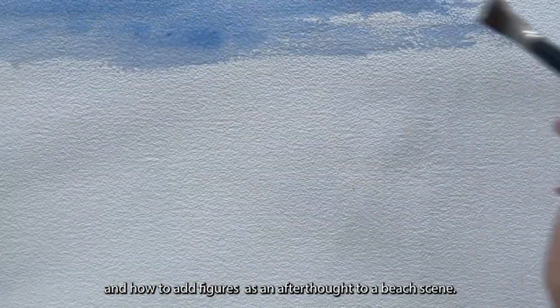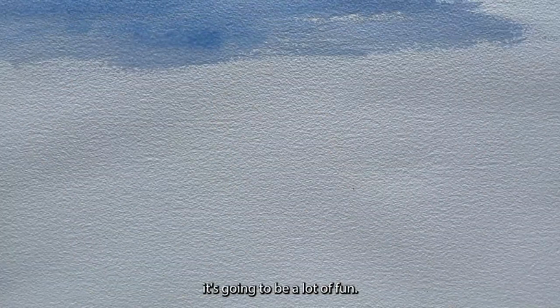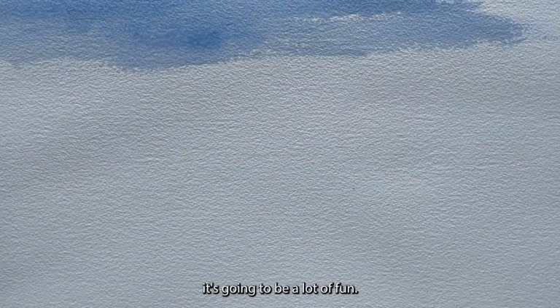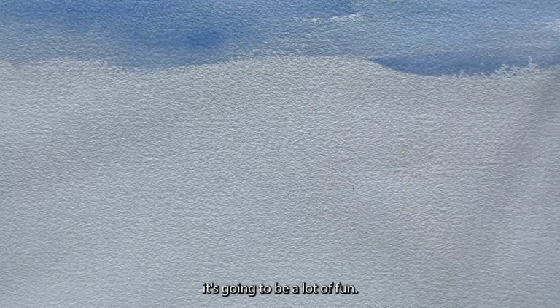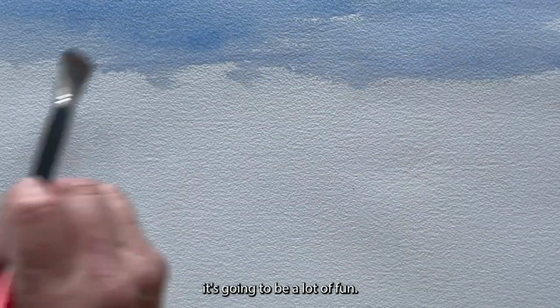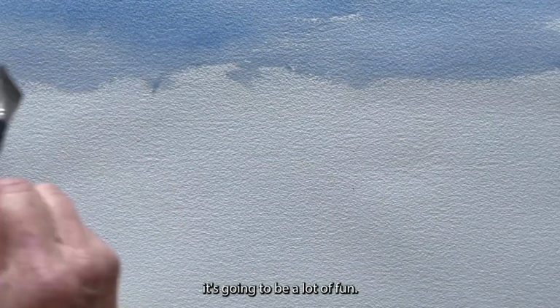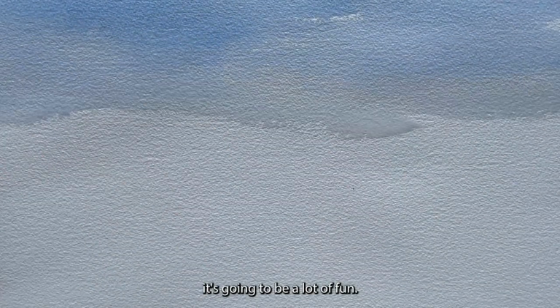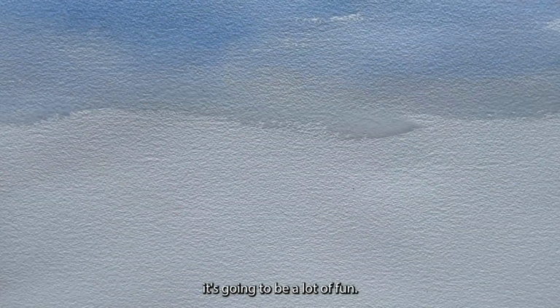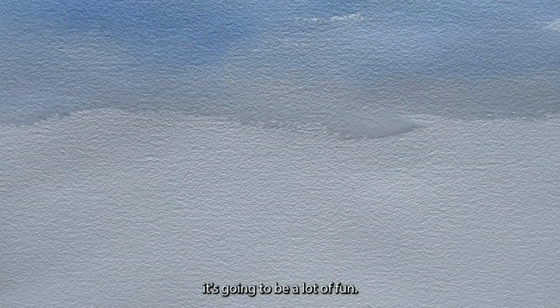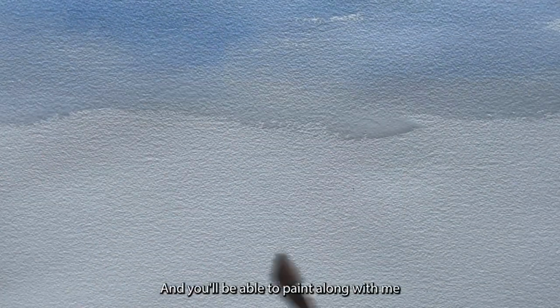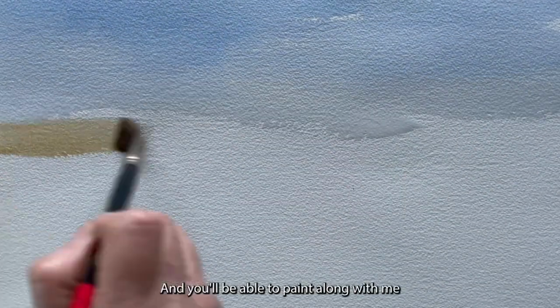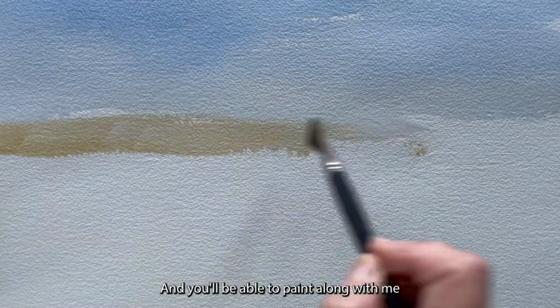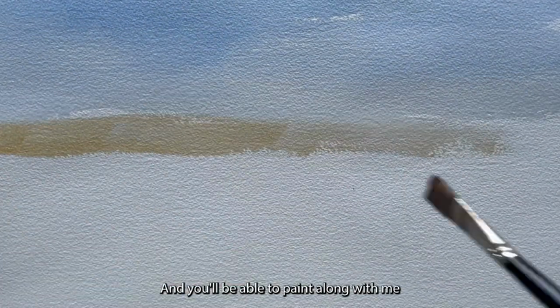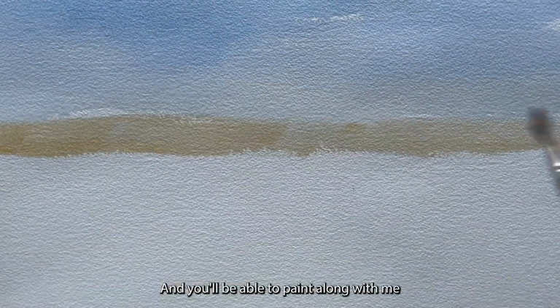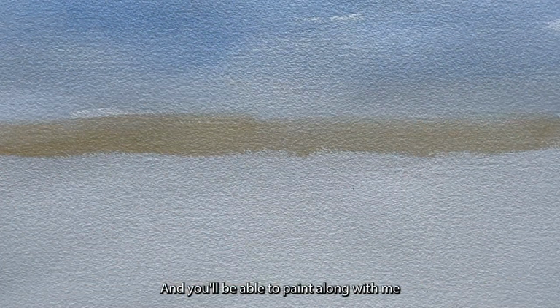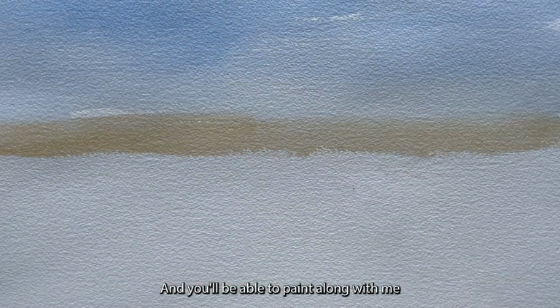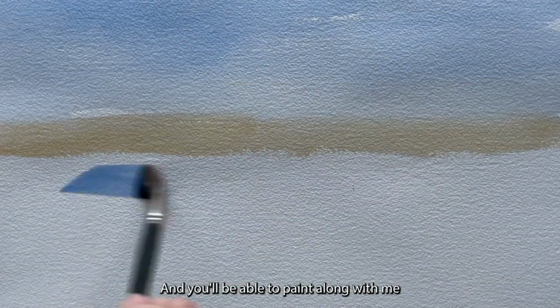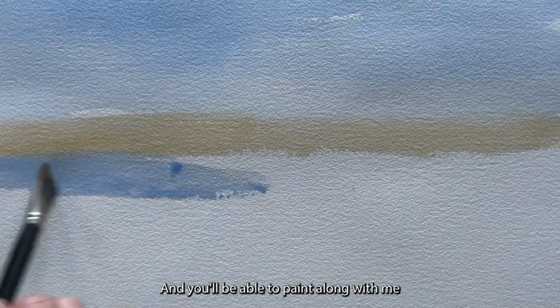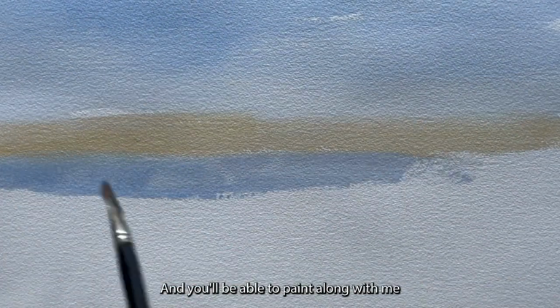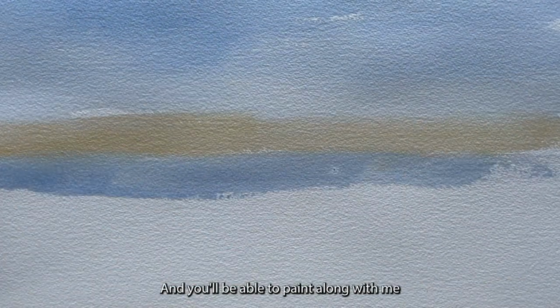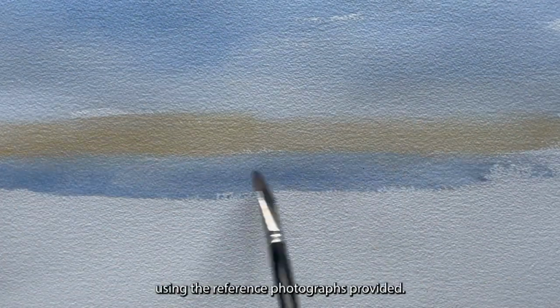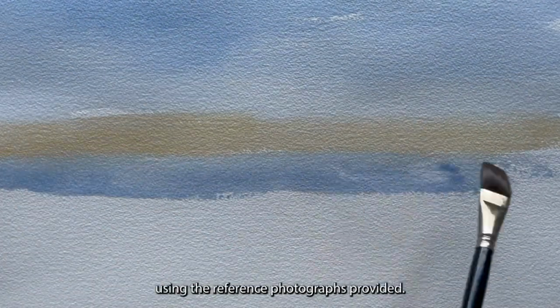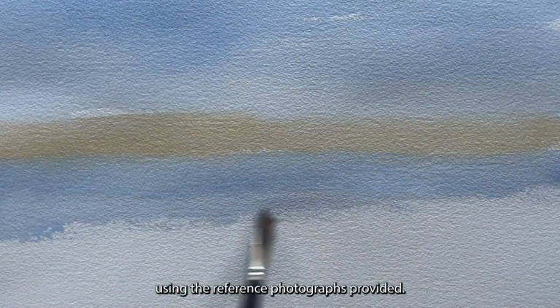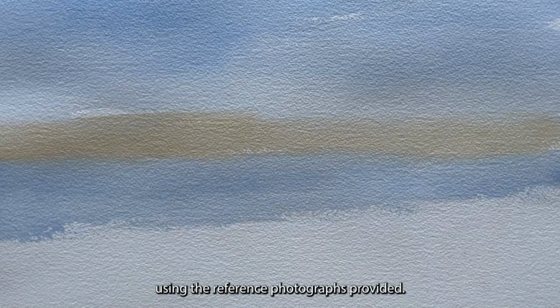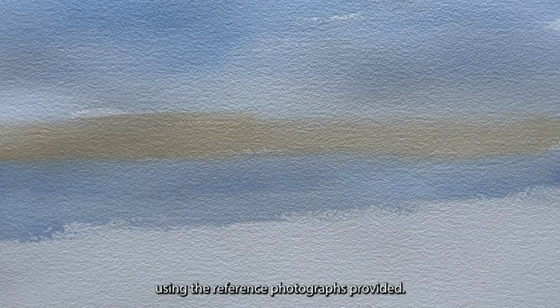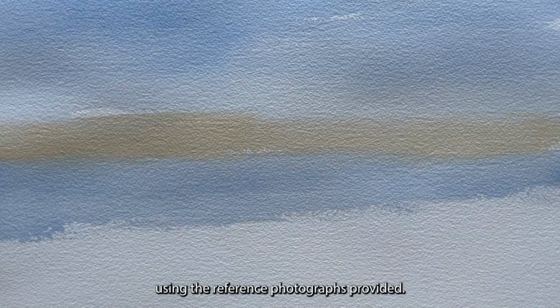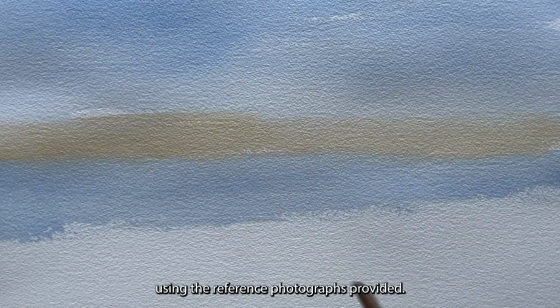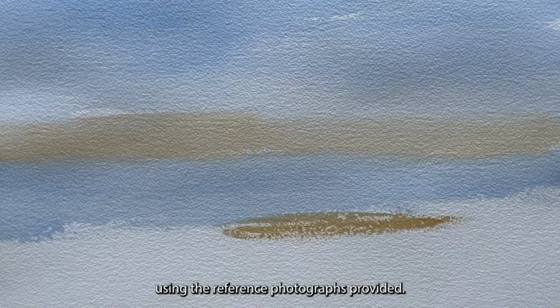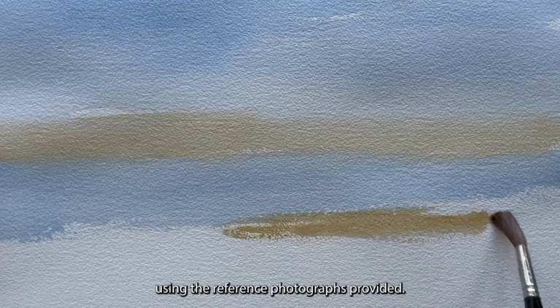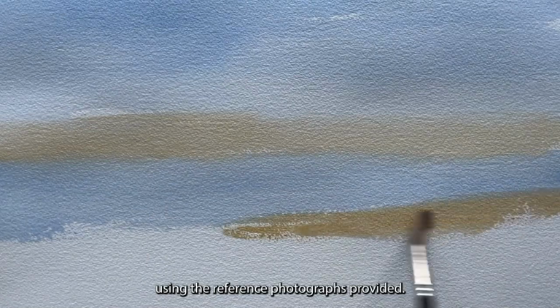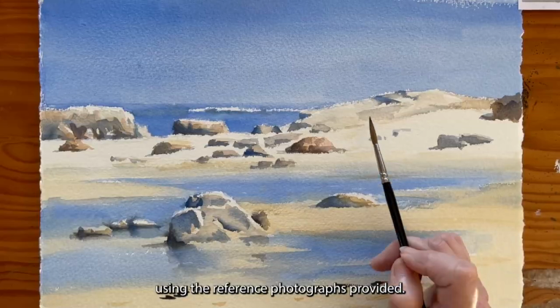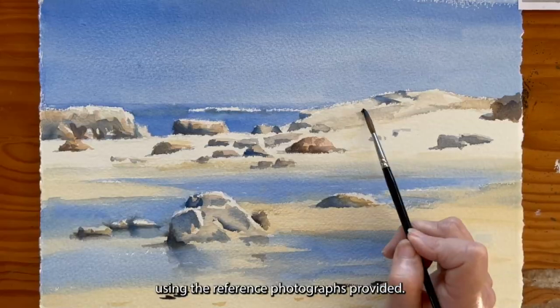It's going to be a lot of fun and you'll be able to paint along with me using the reference photographs provided.